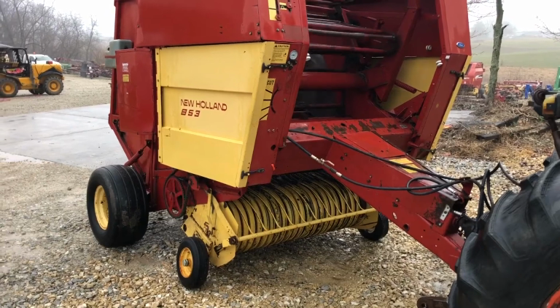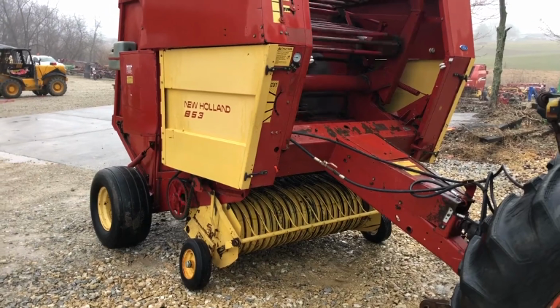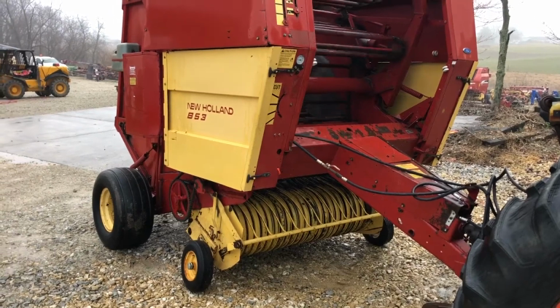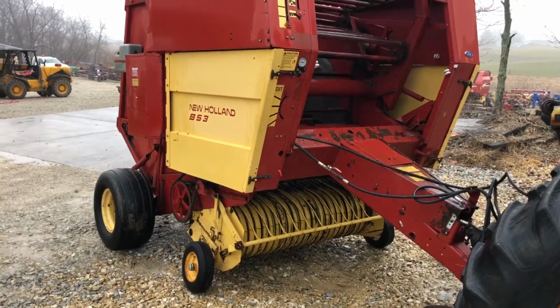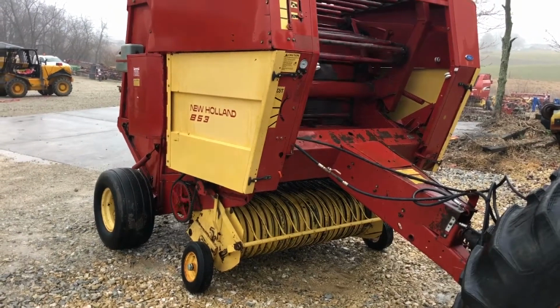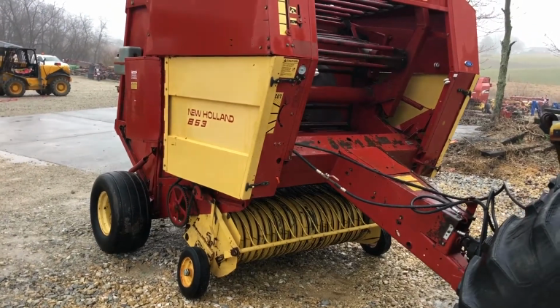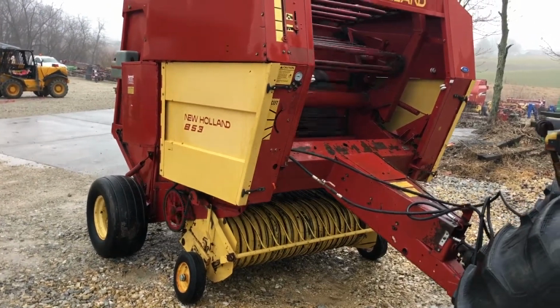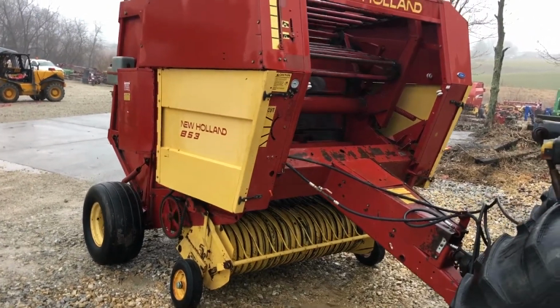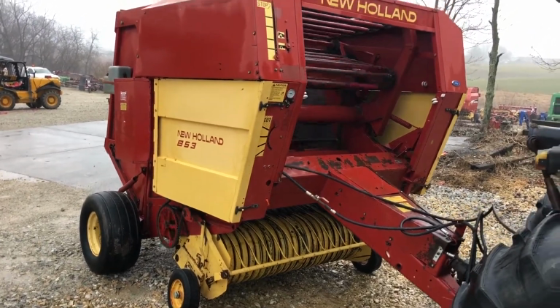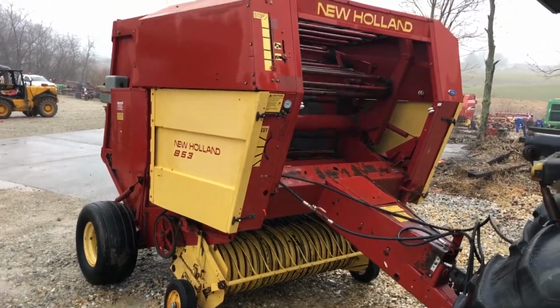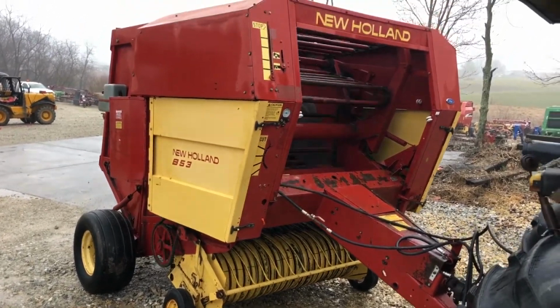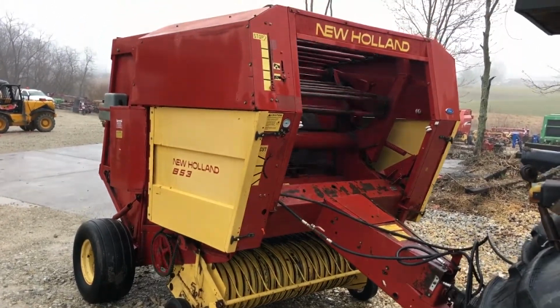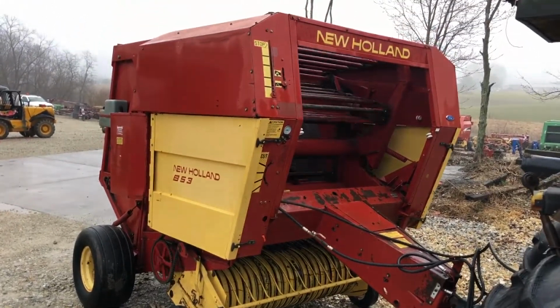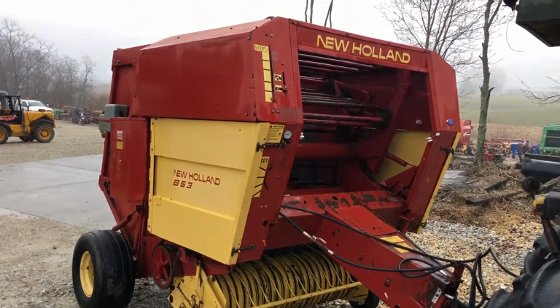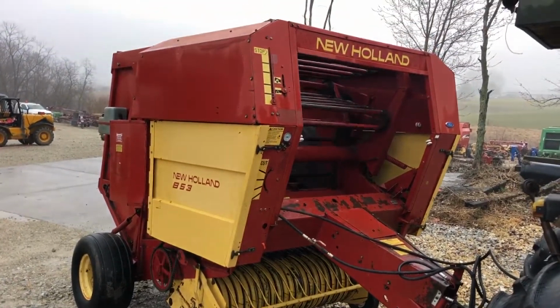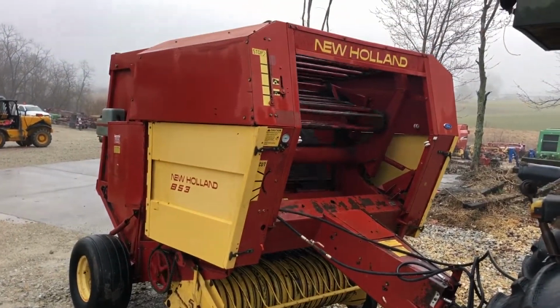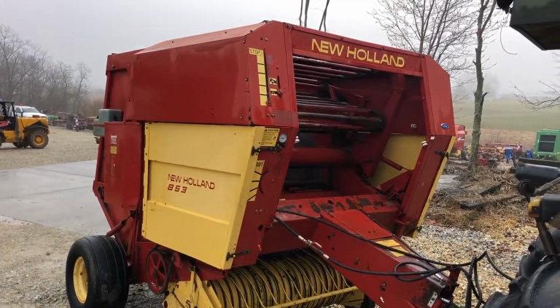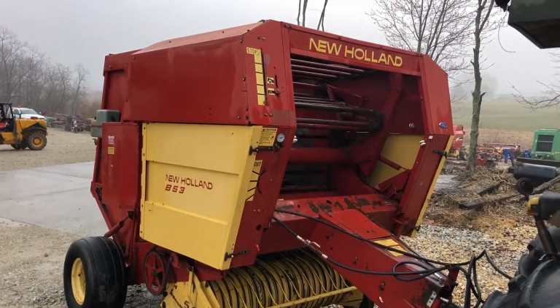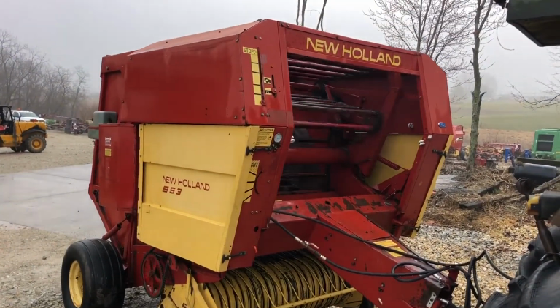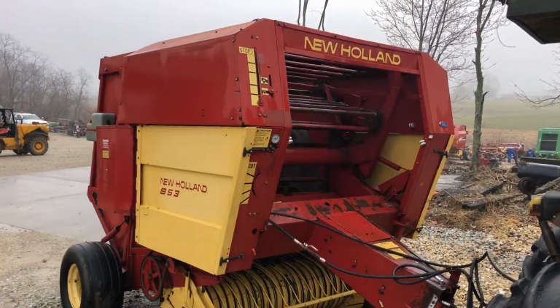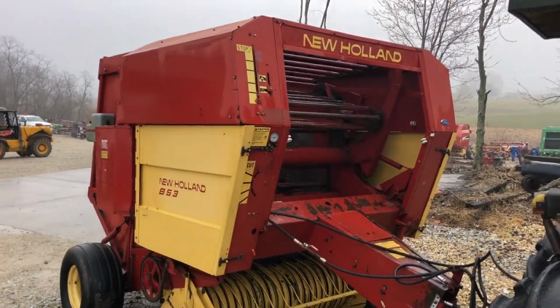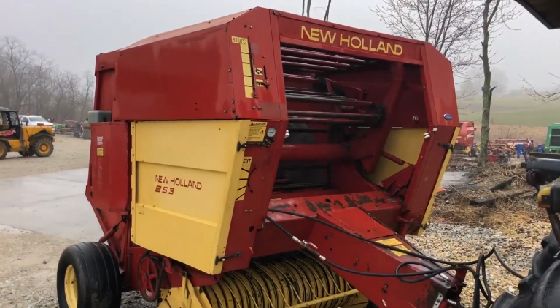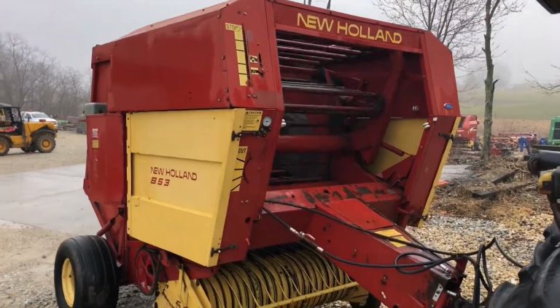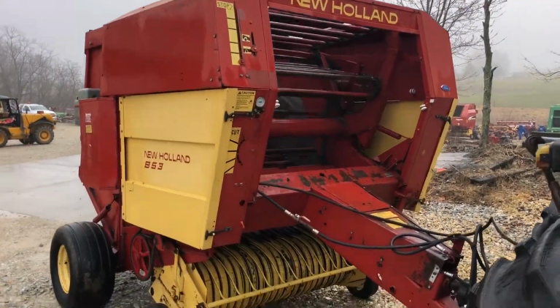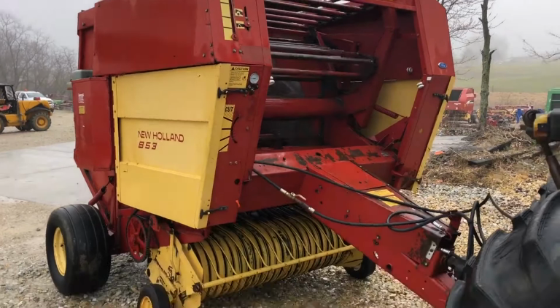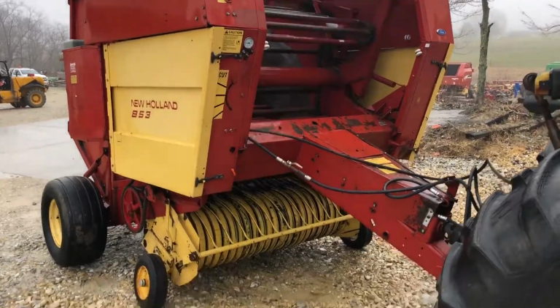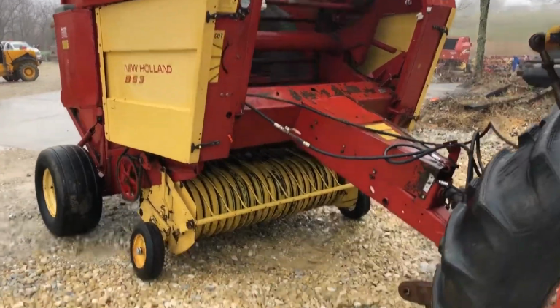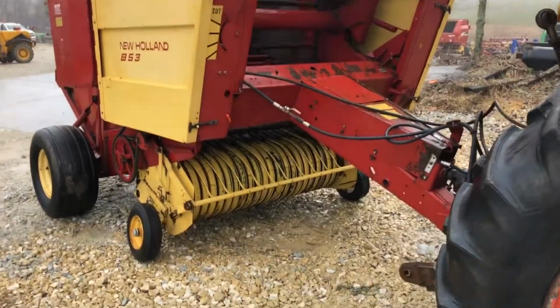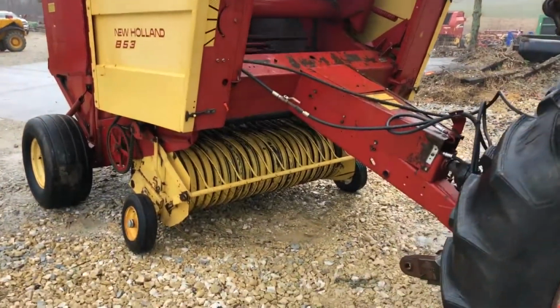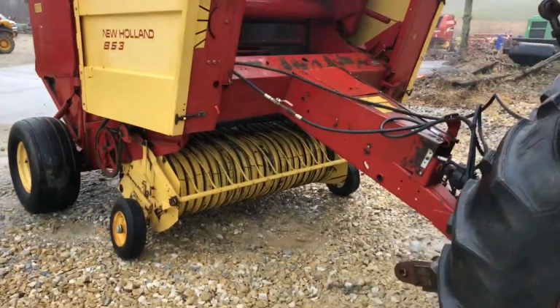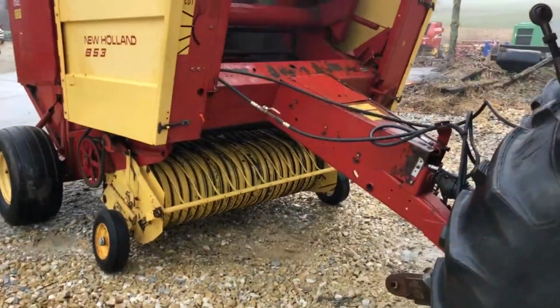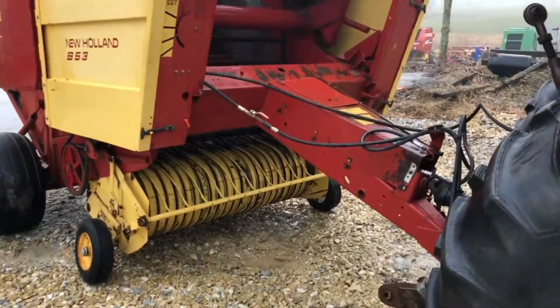Here's a New Holland model 853. It's a four and a half by five bale.